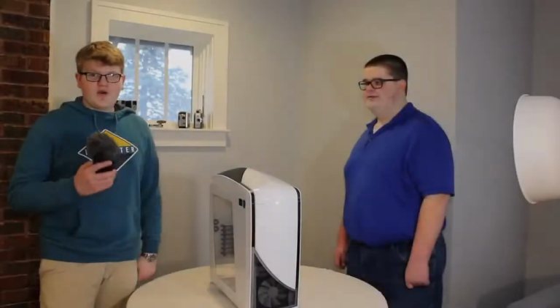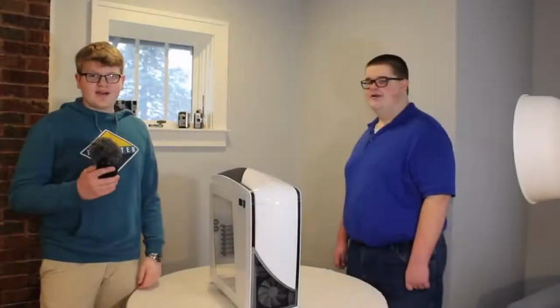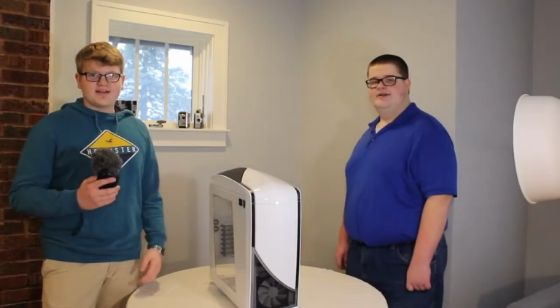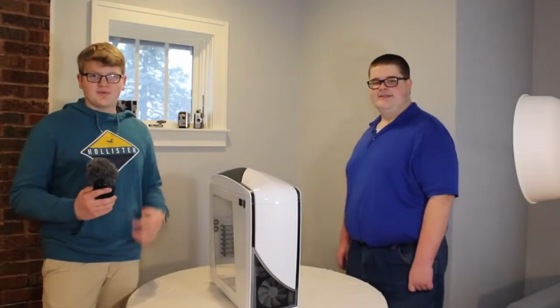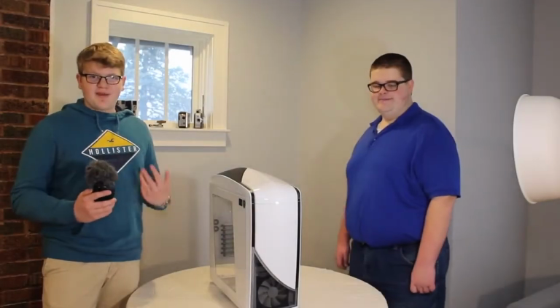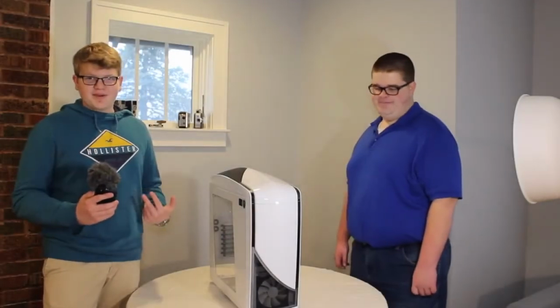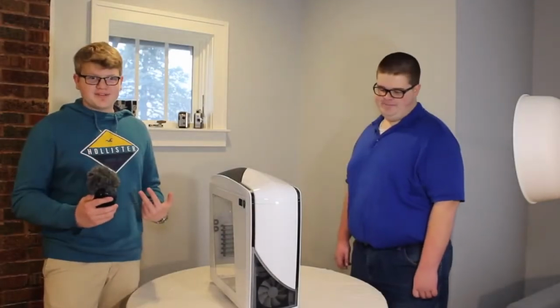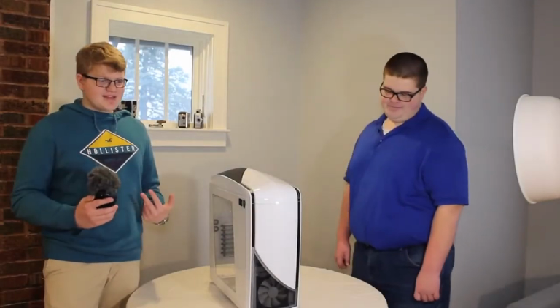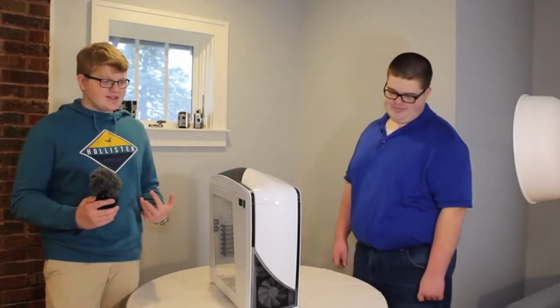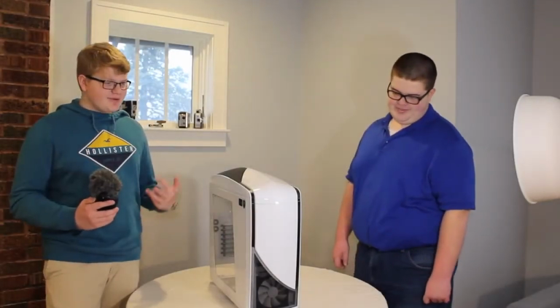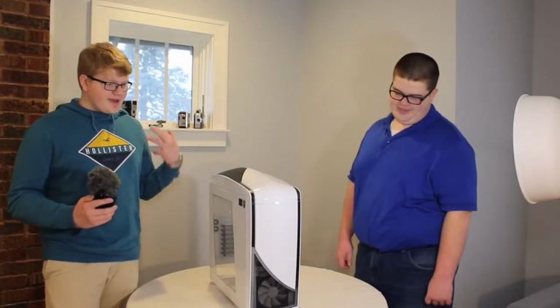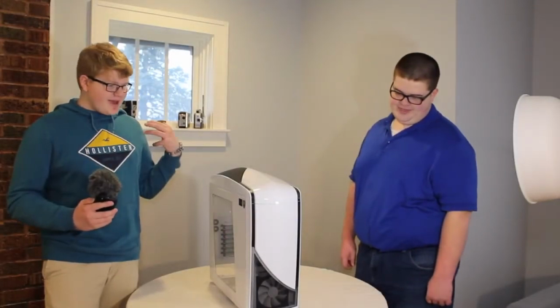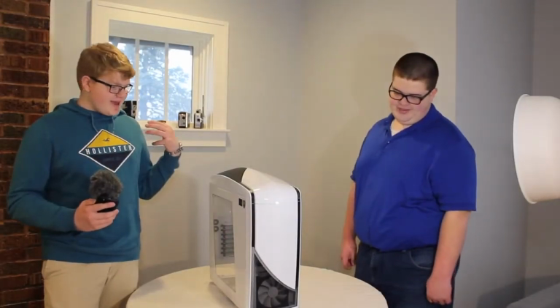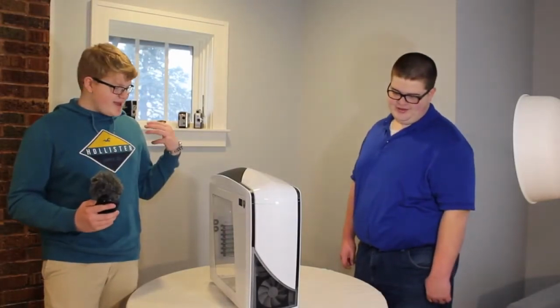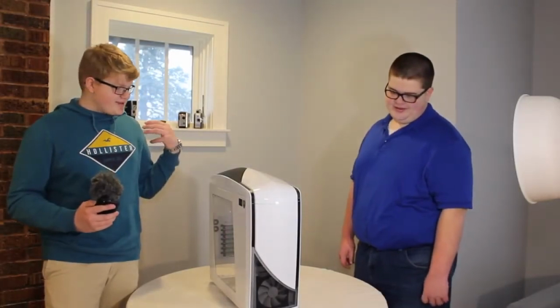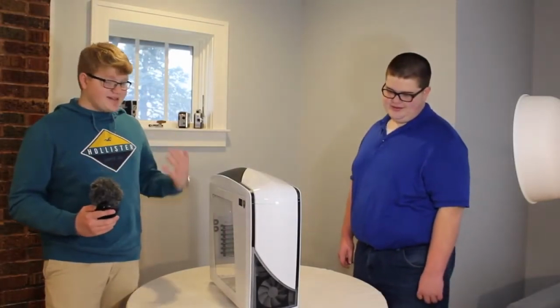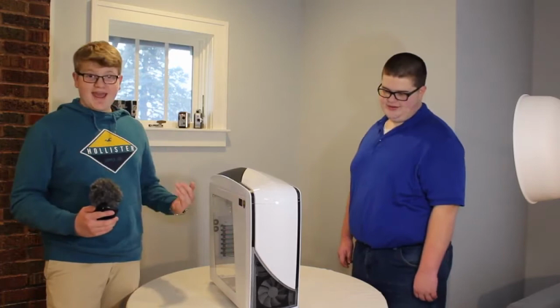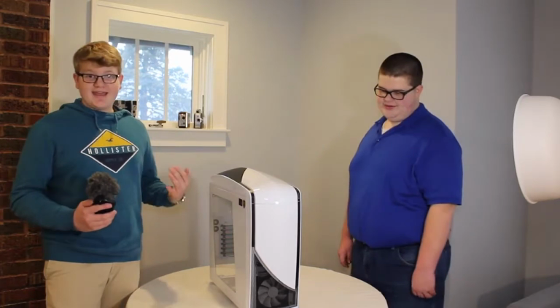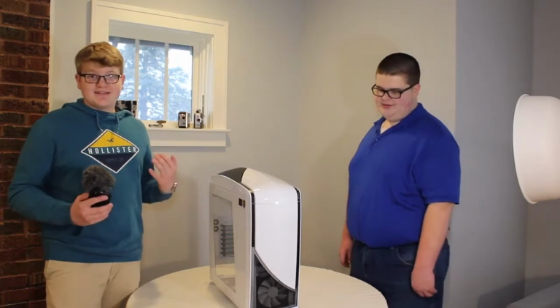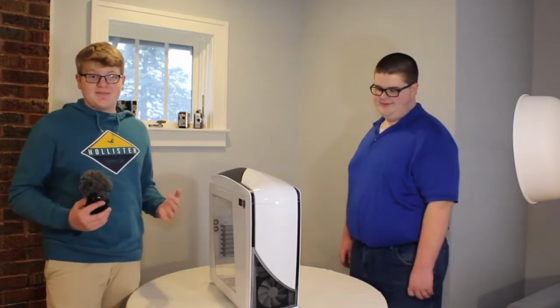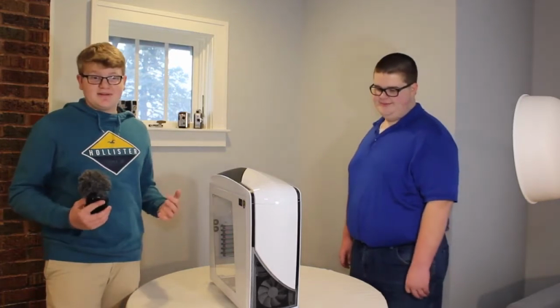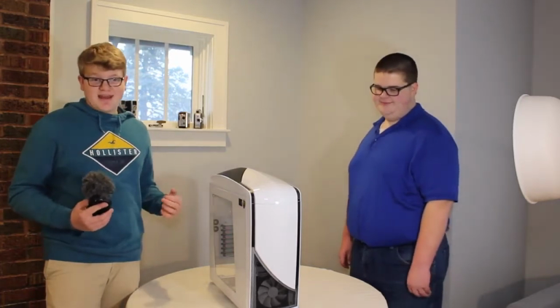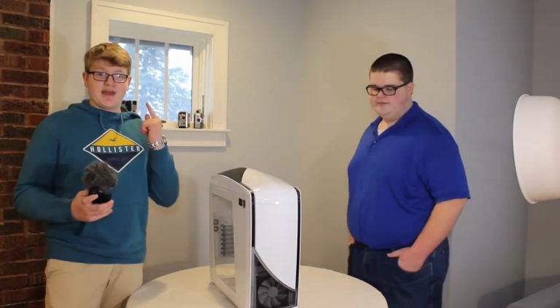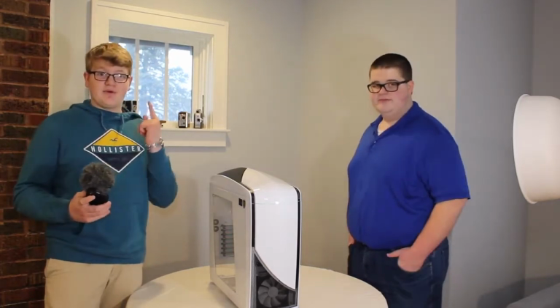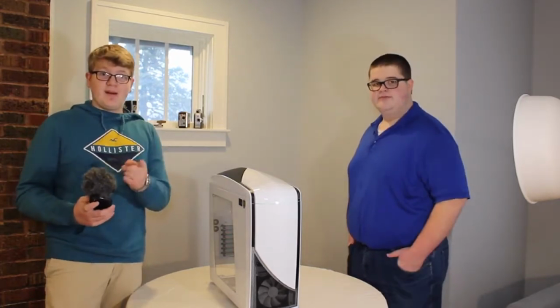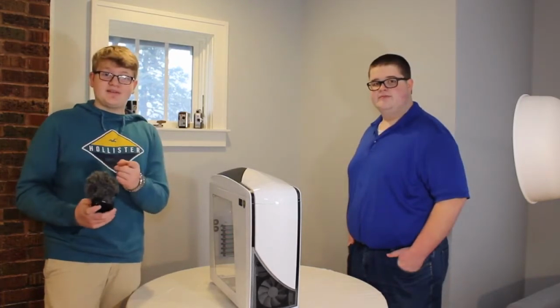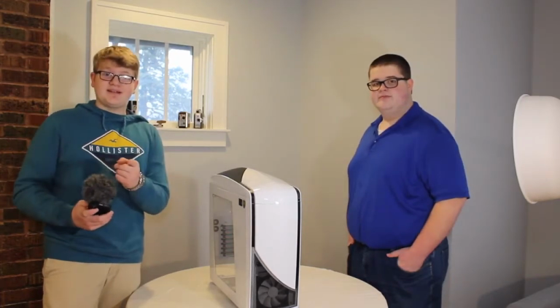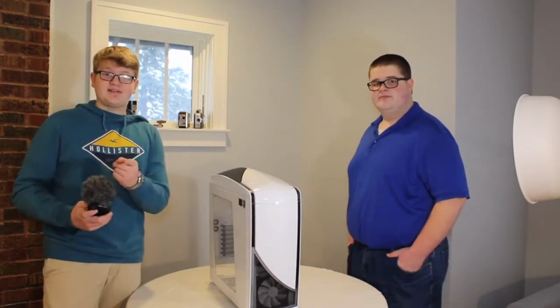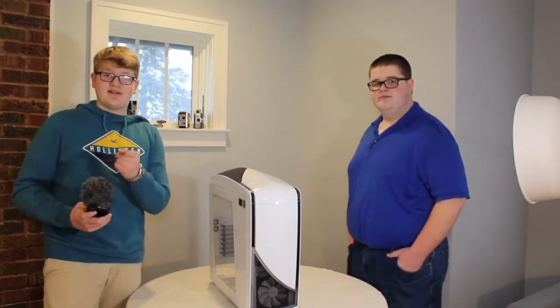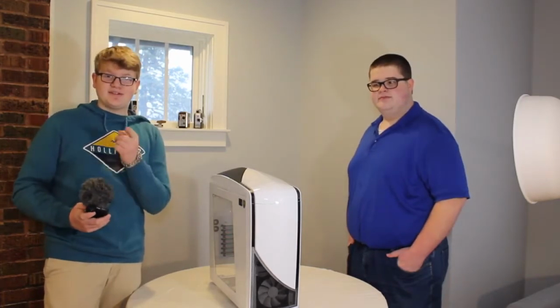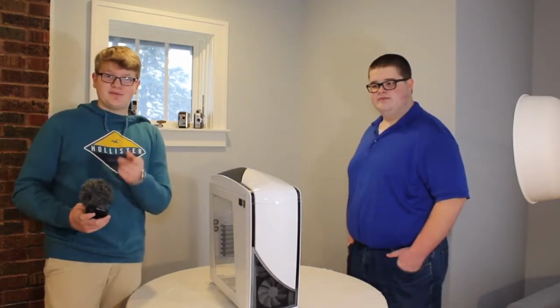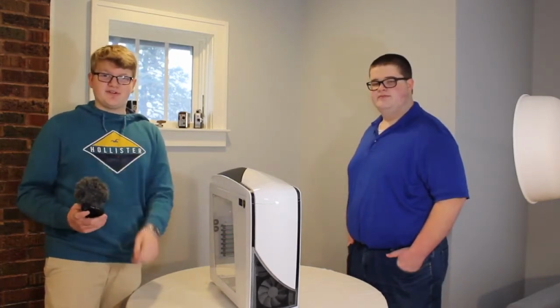Okay guys, so we're back with day two. Today is the build day and we're about to get started. So enjoy.